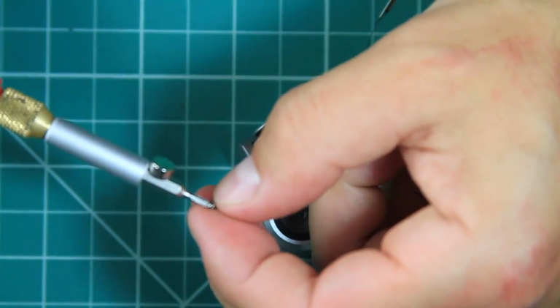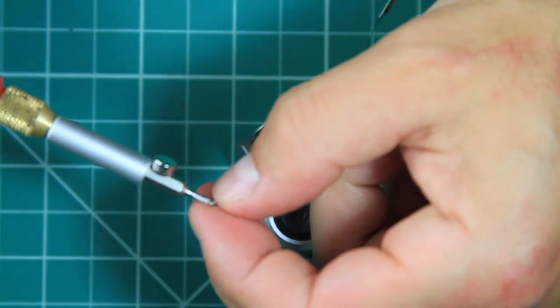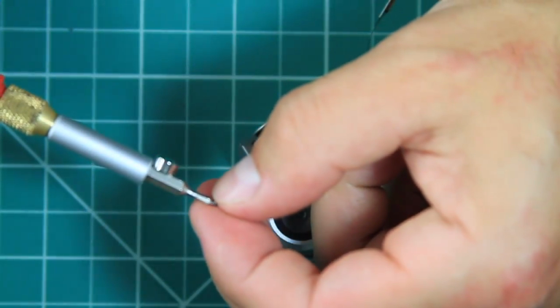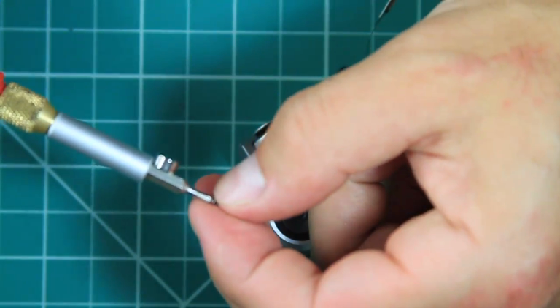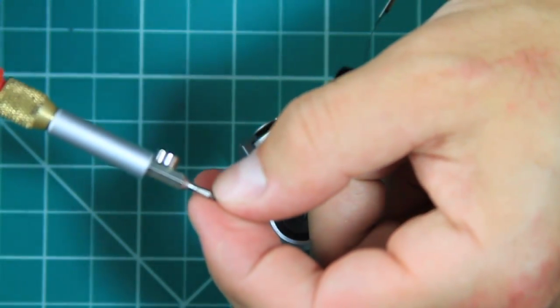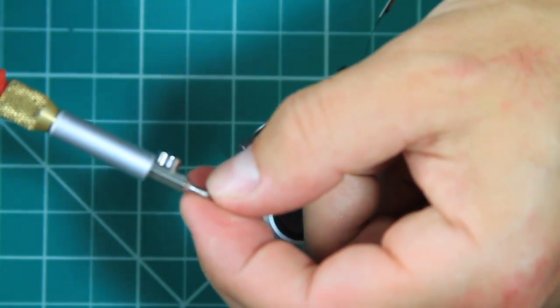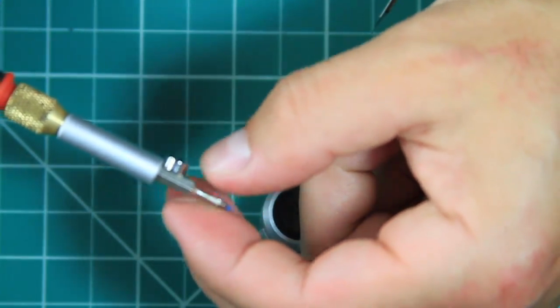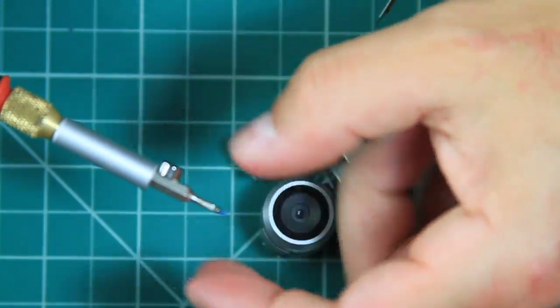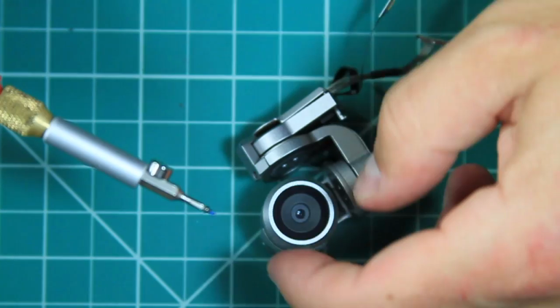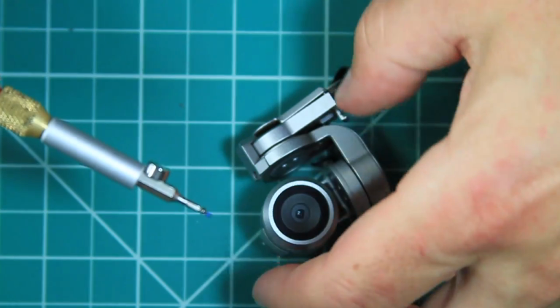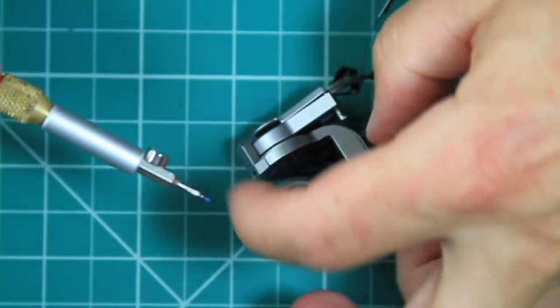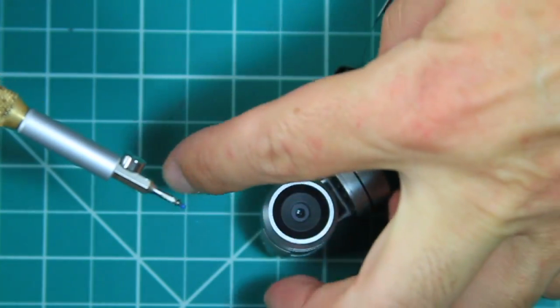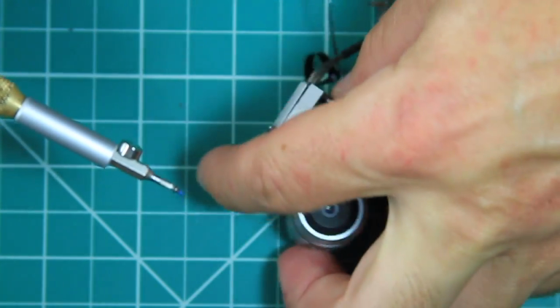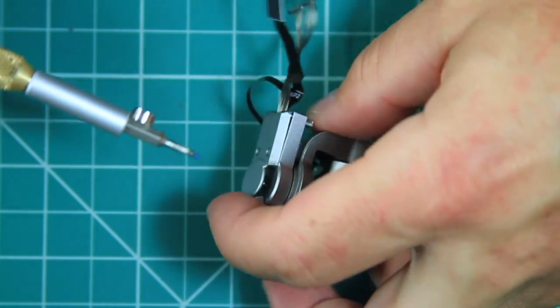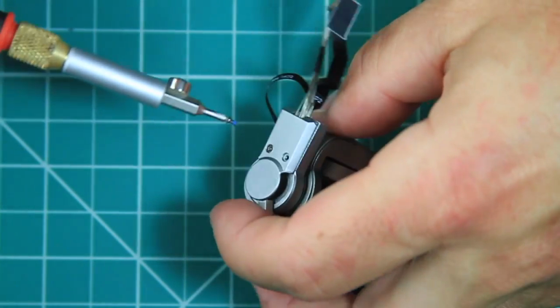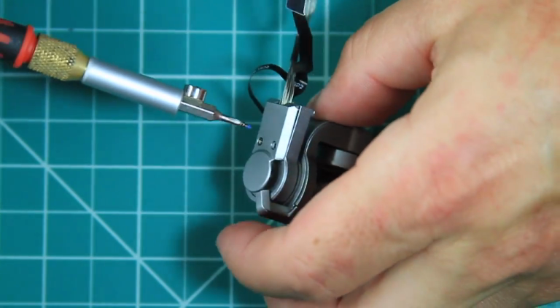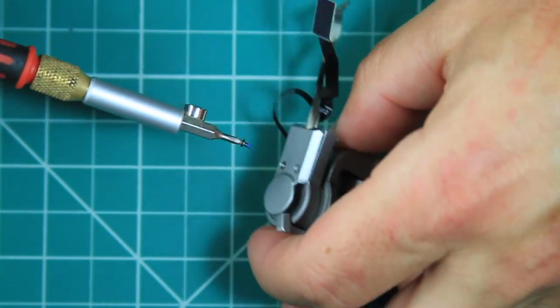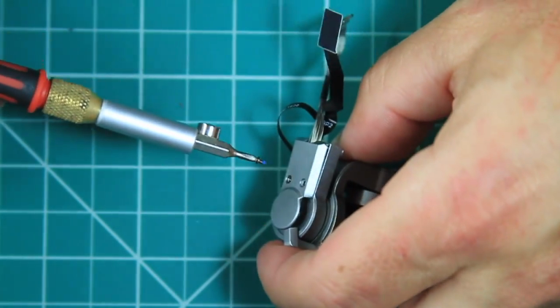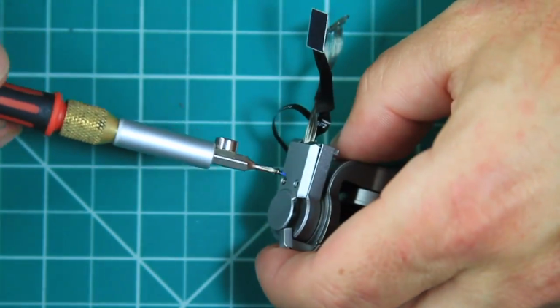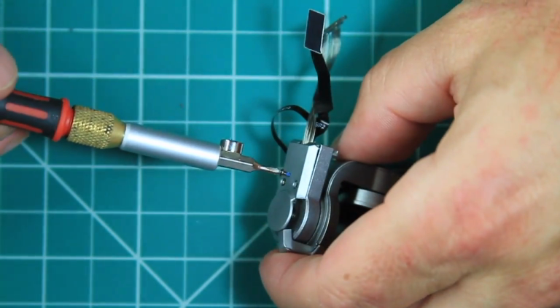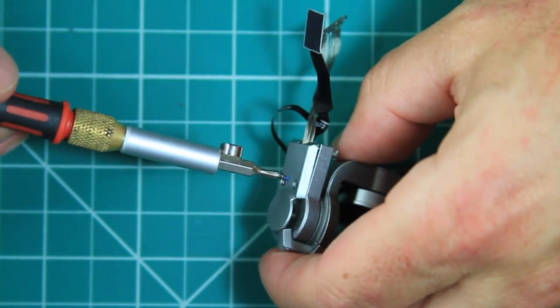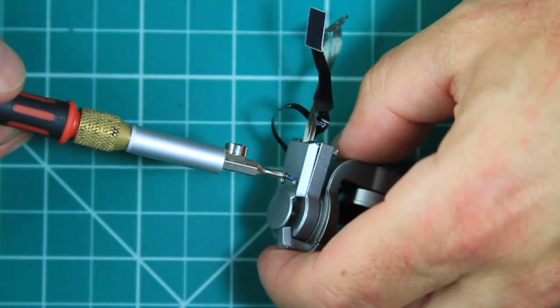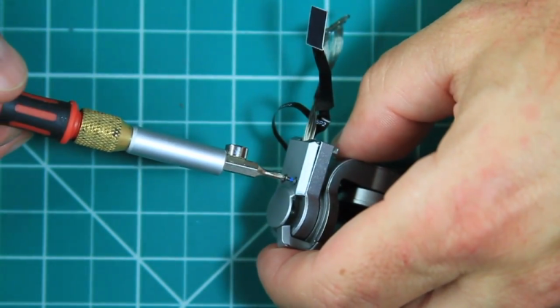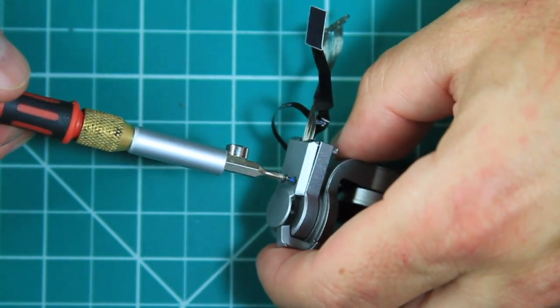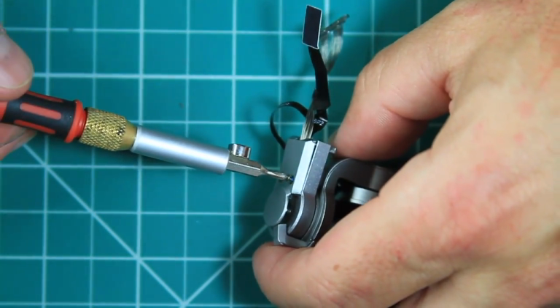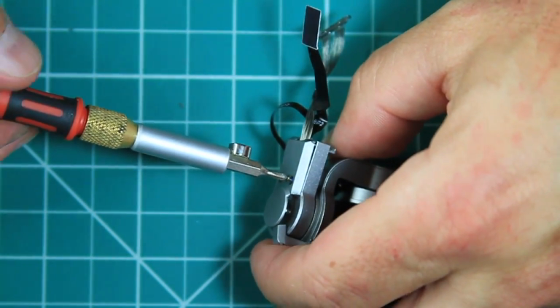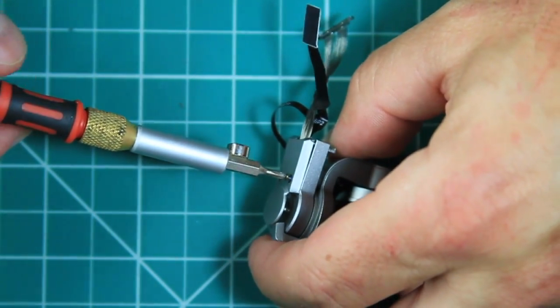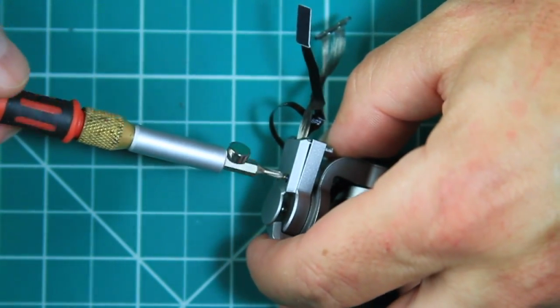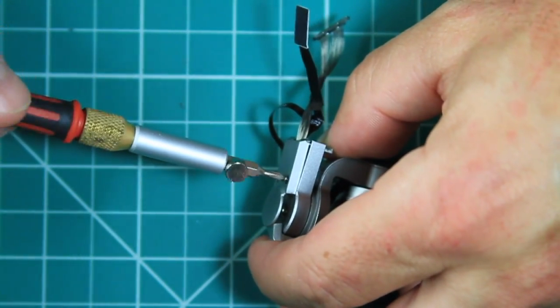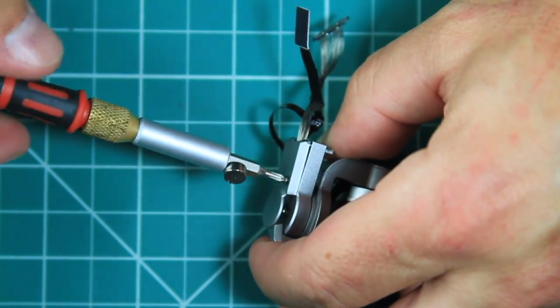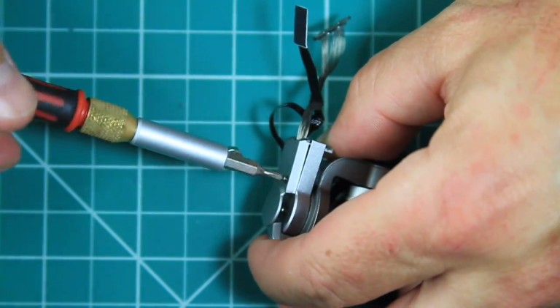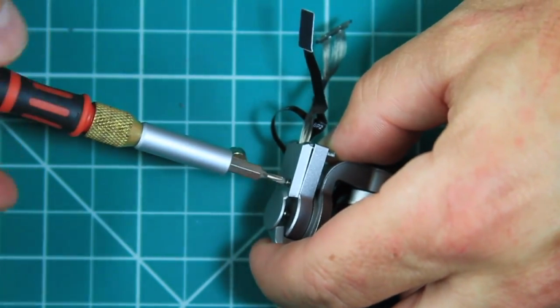For a pro tip, sticking a small magnet to the bit will make it easier to place the tiny screws.